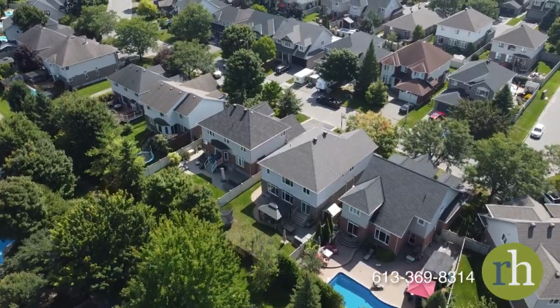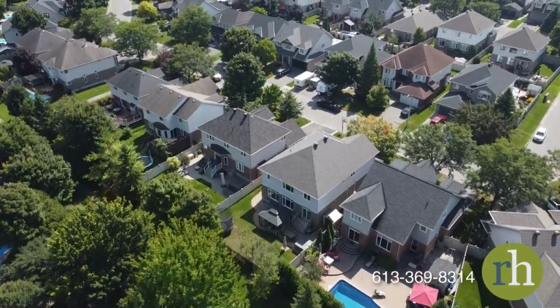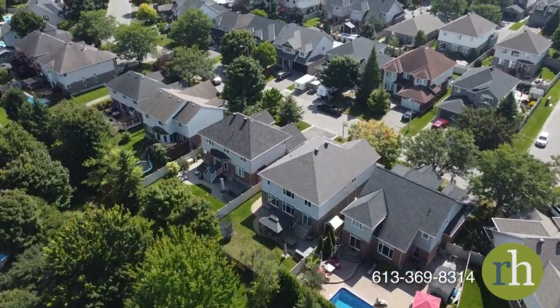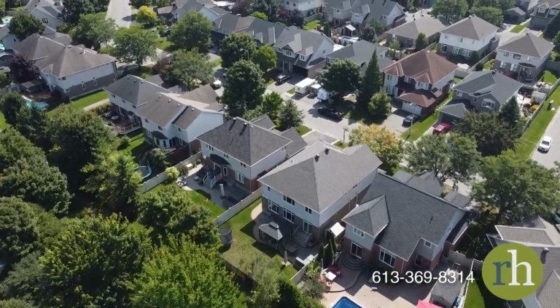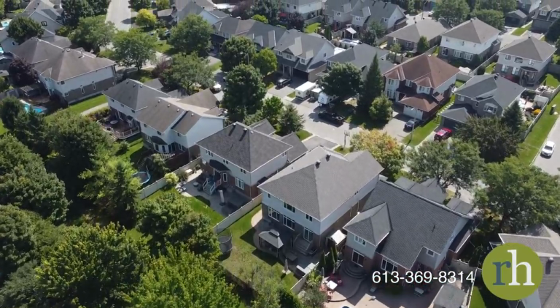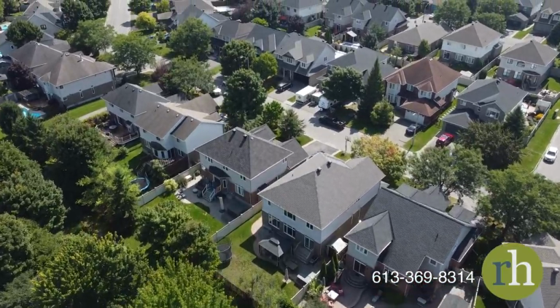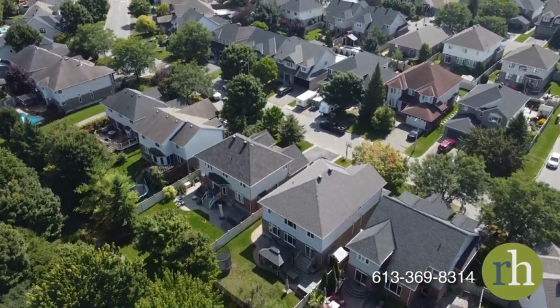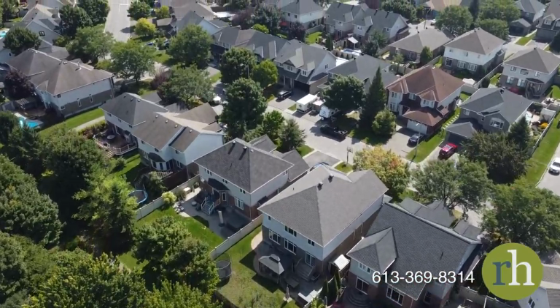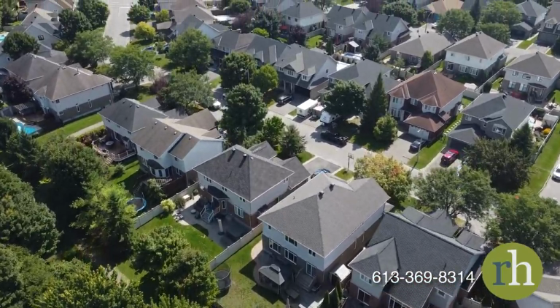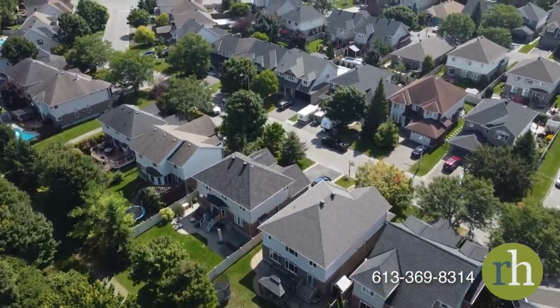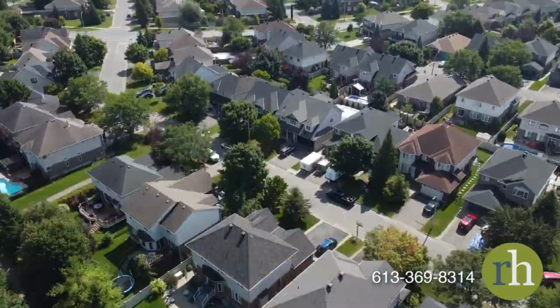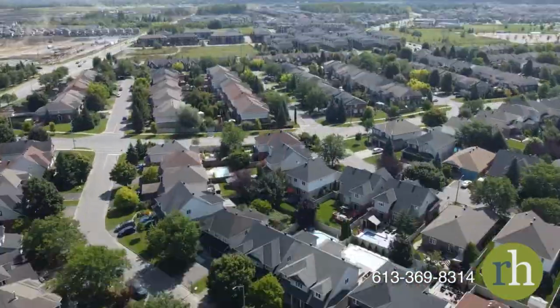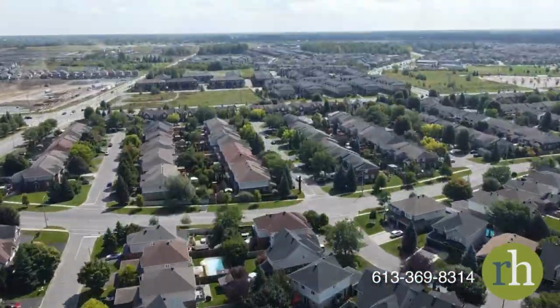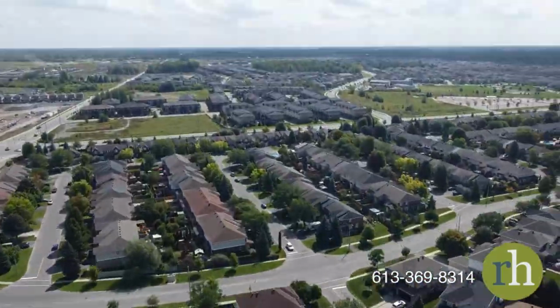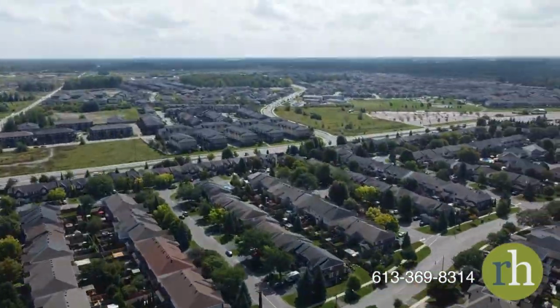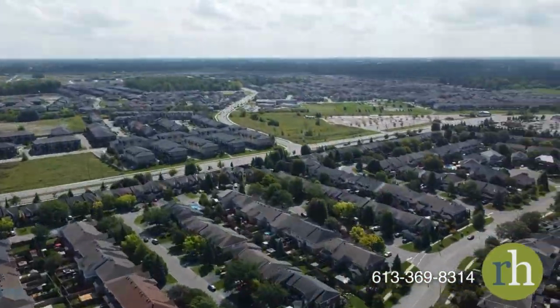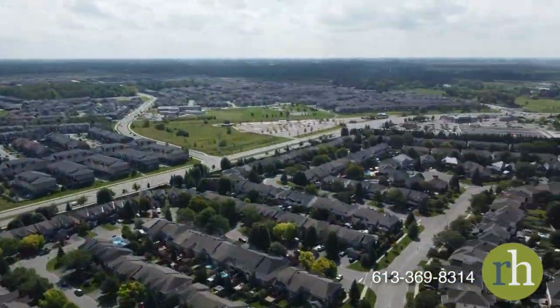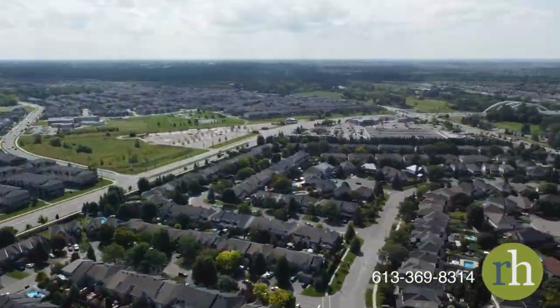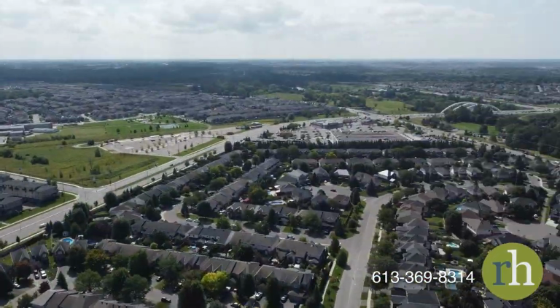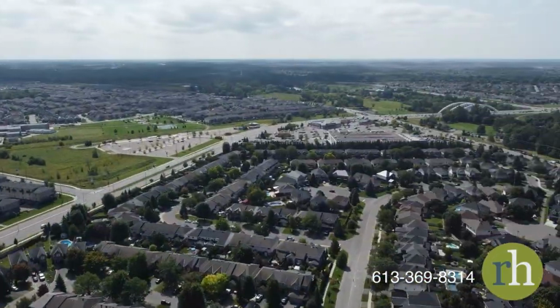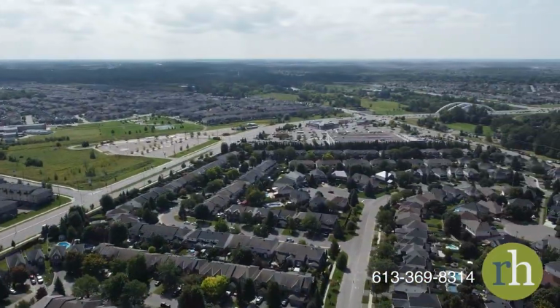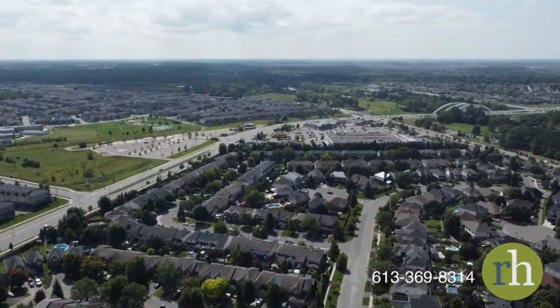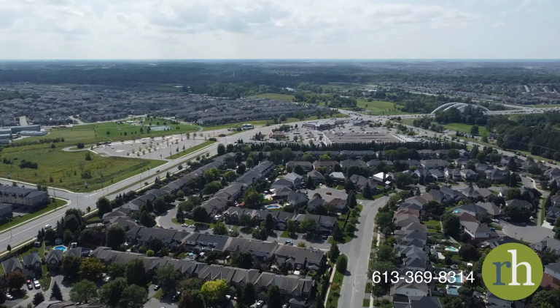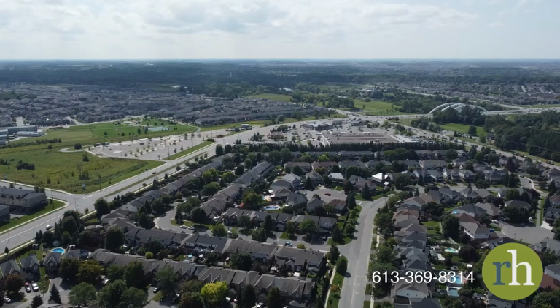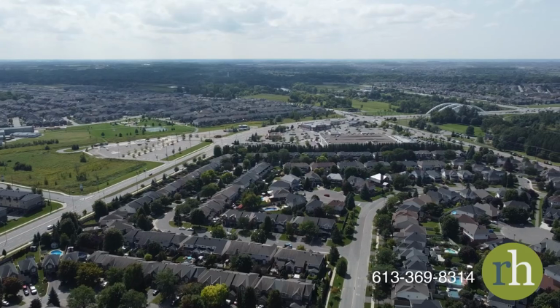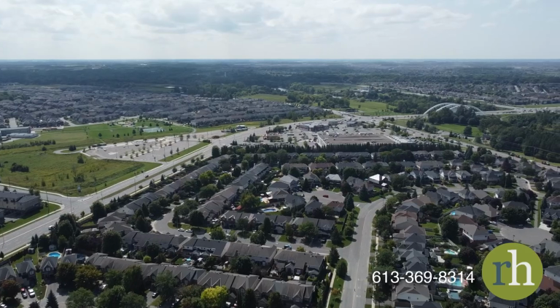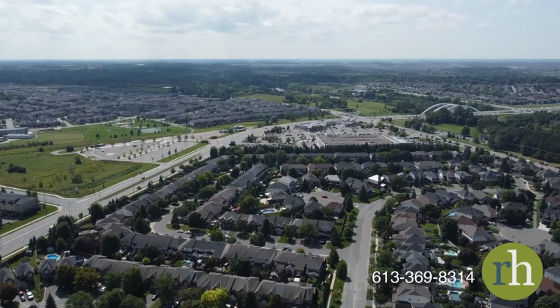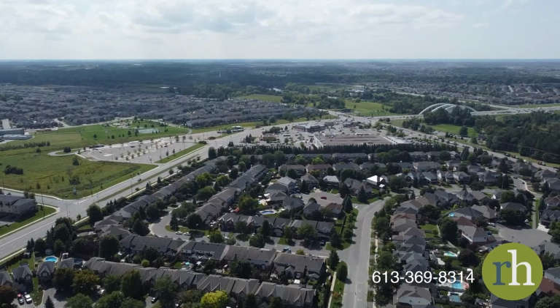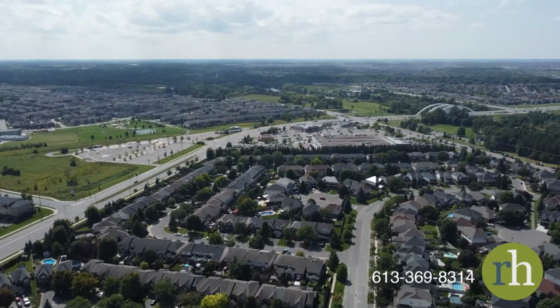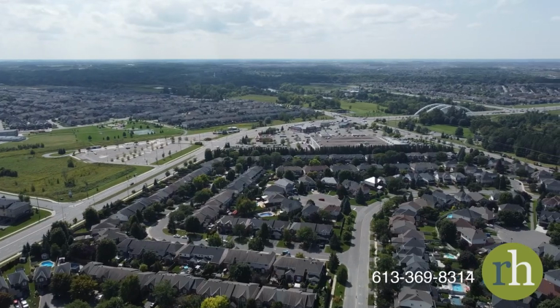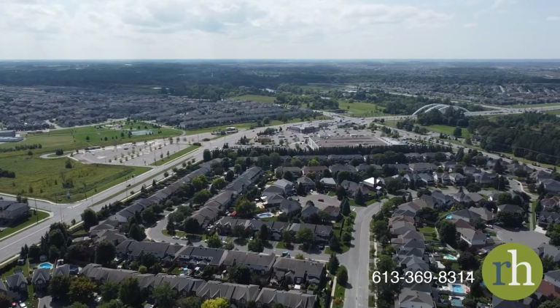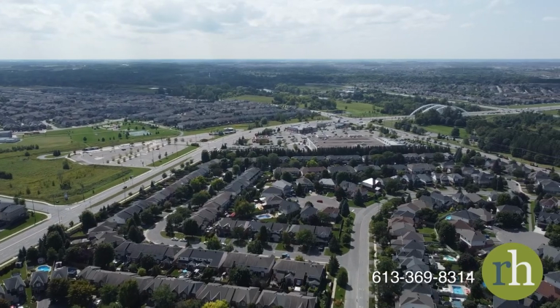Come and see what life has to offer at 4629 Sugar Maple Drive and book a showing today.